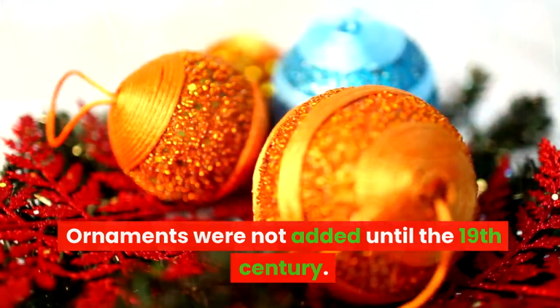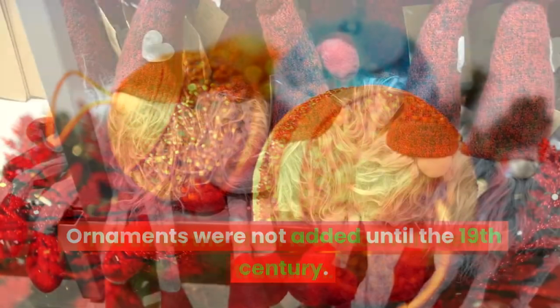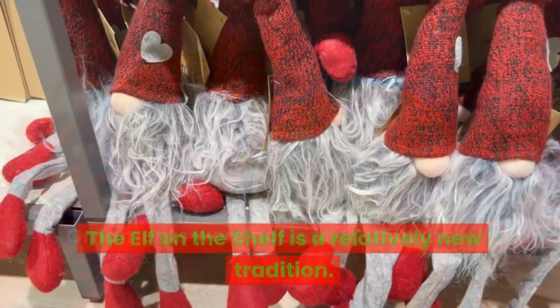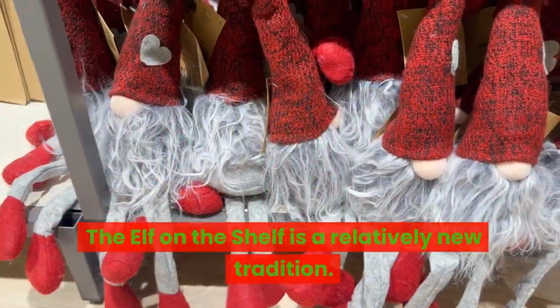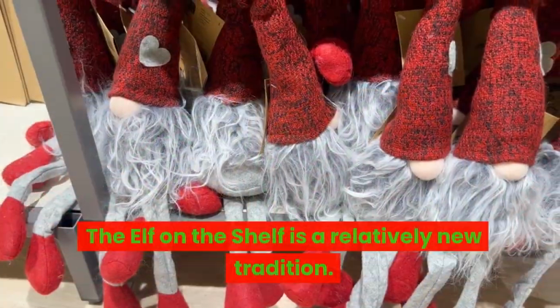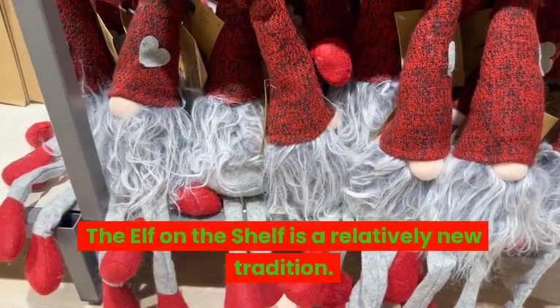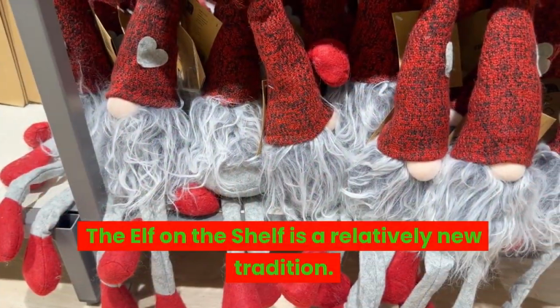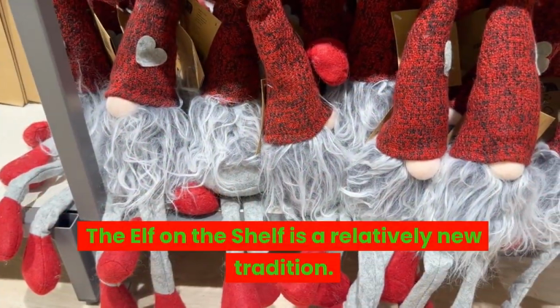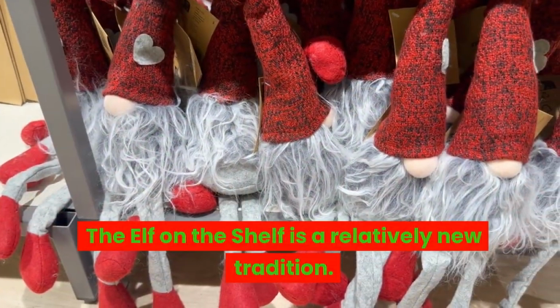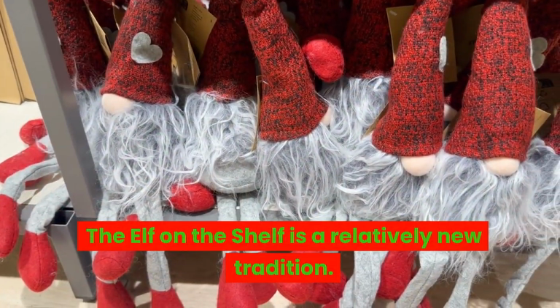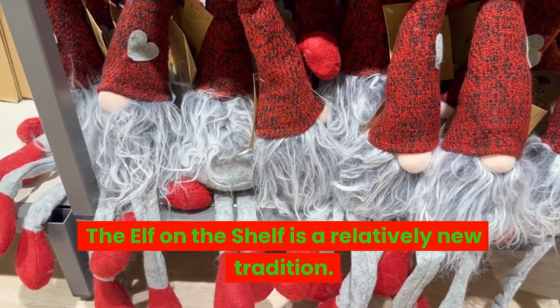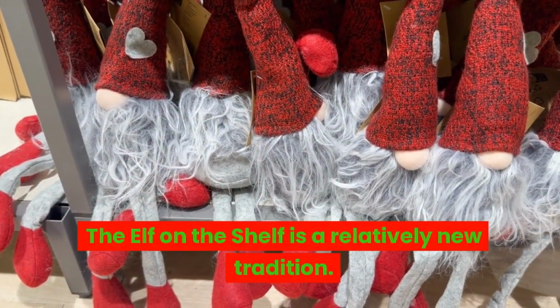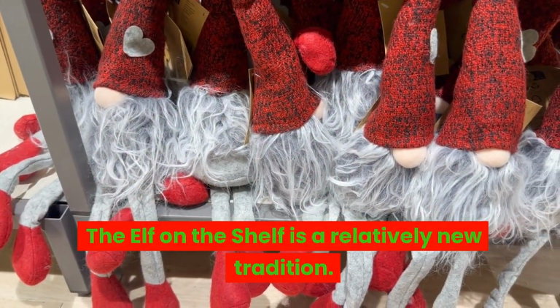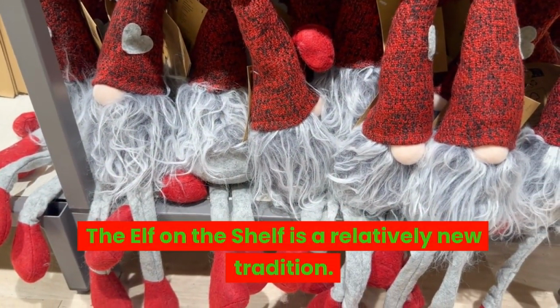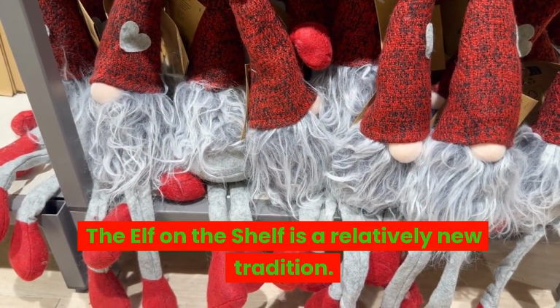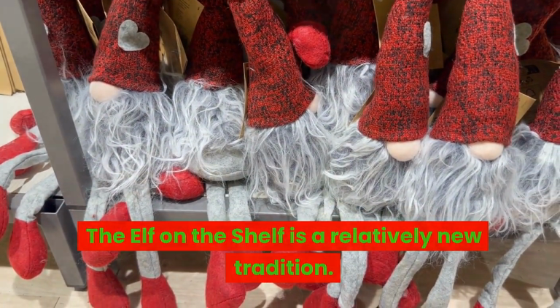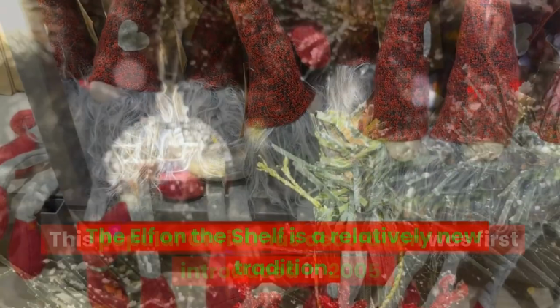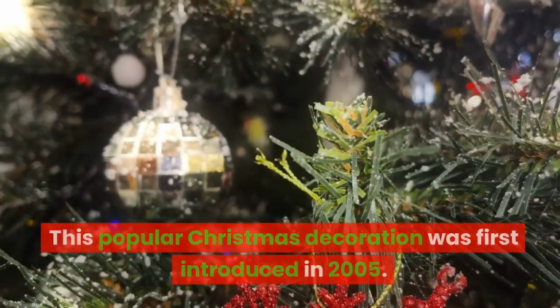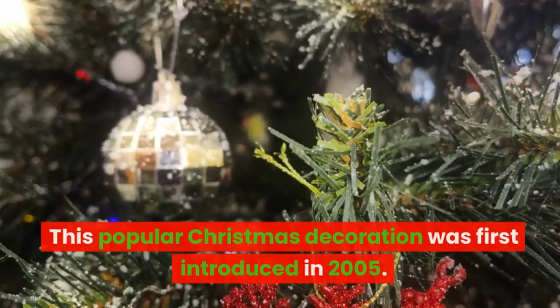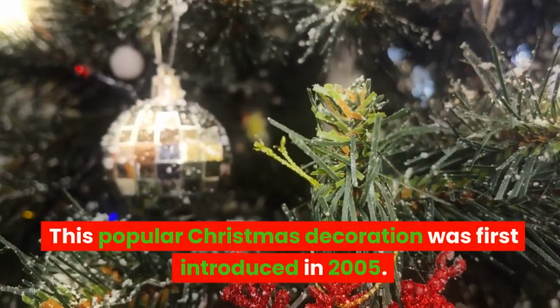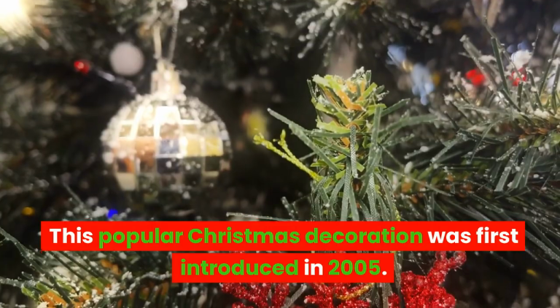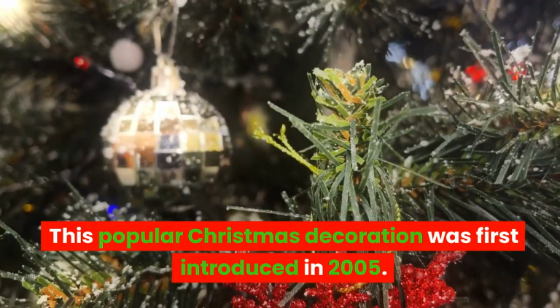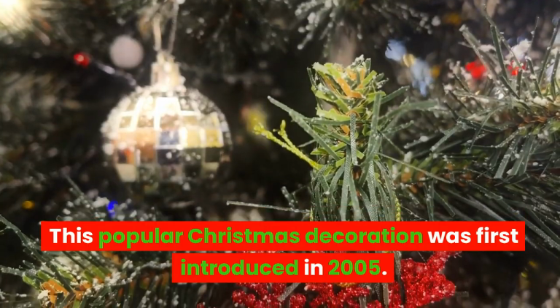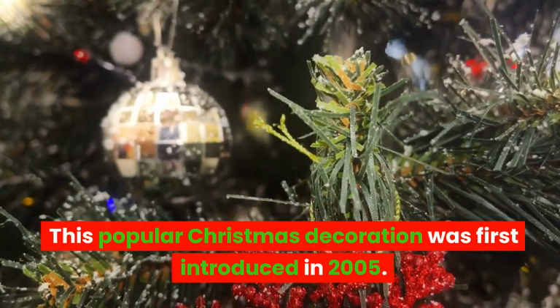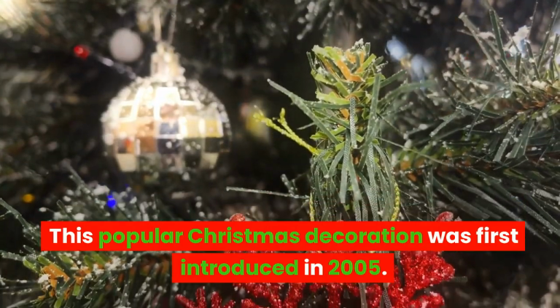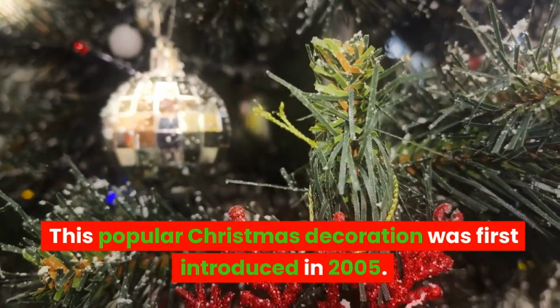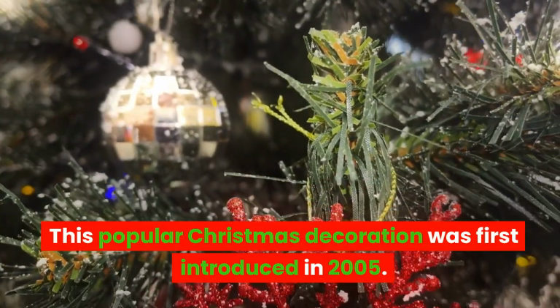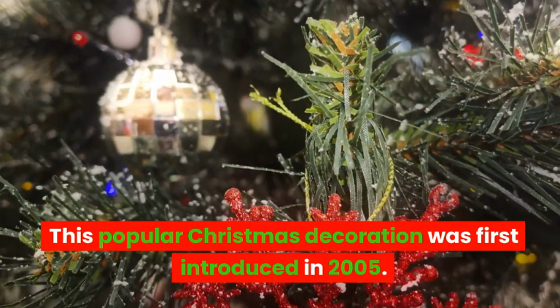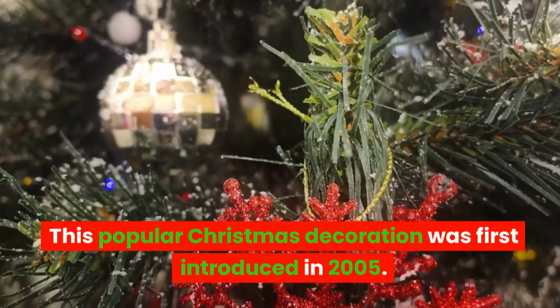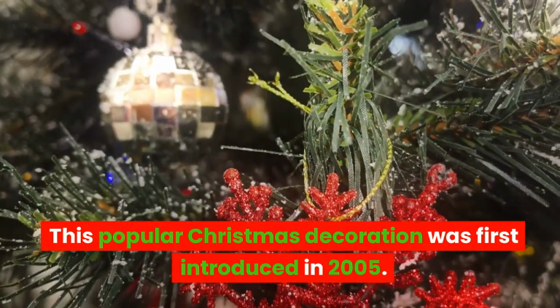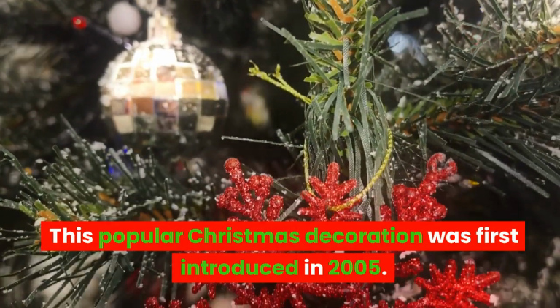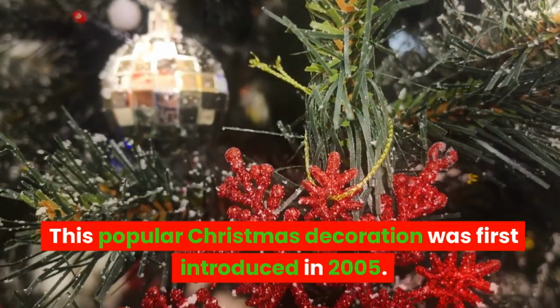The Elf on the Shelf is a relatively new tradition. This popular Christmas decoration was first introduced in 2005.